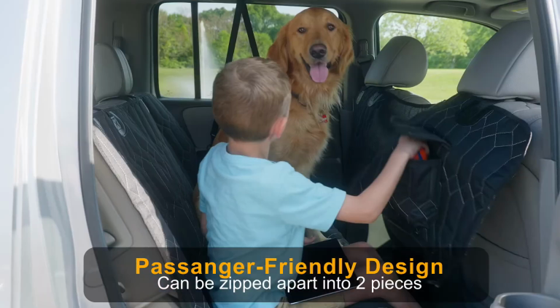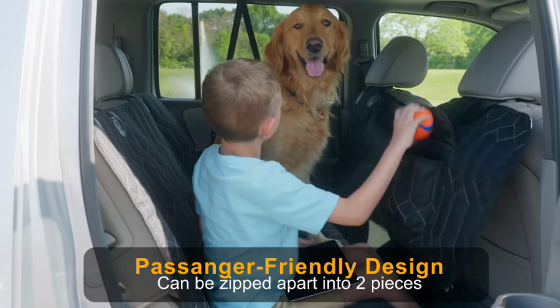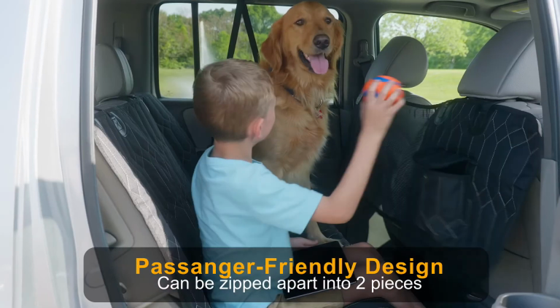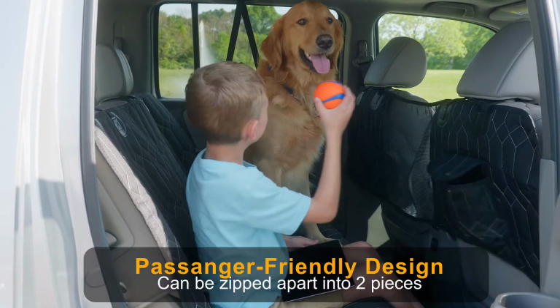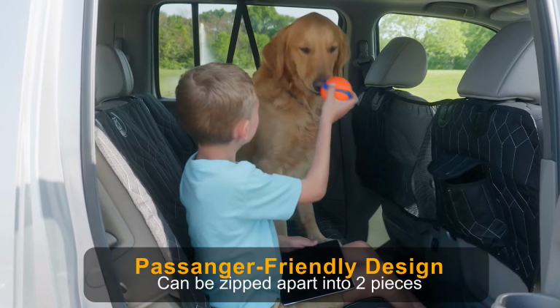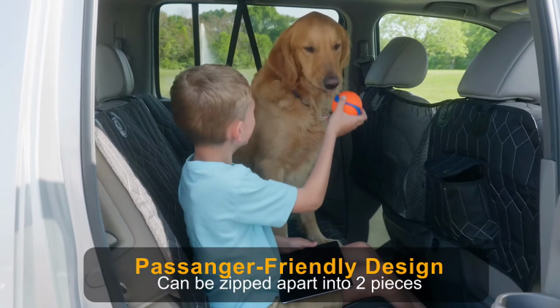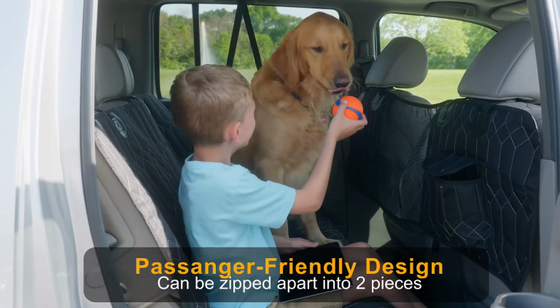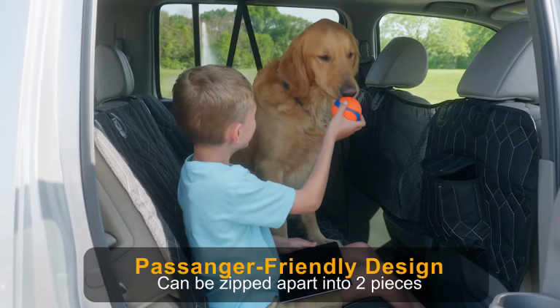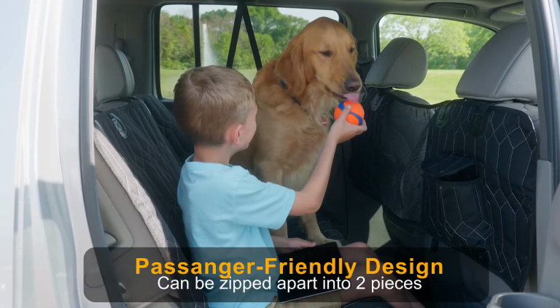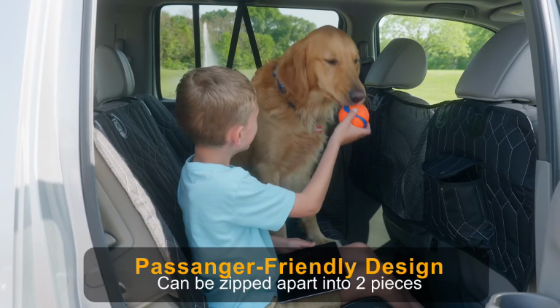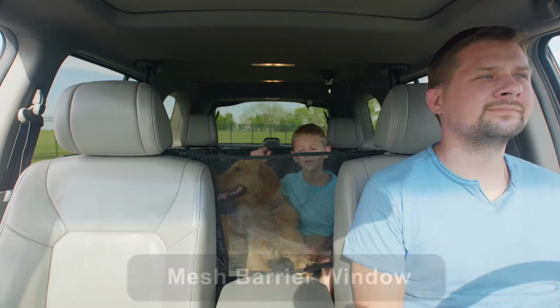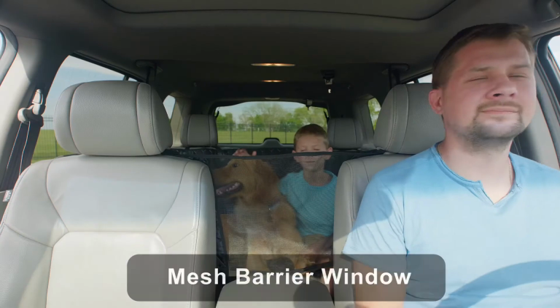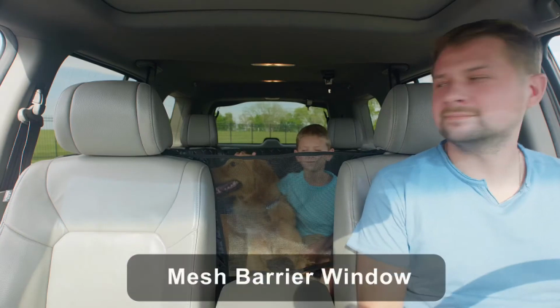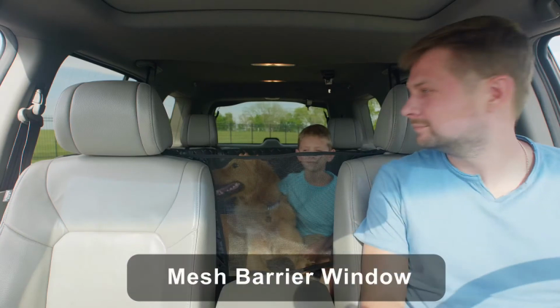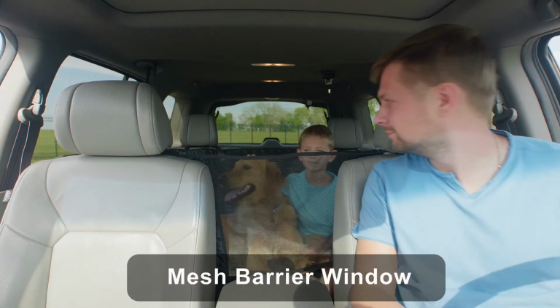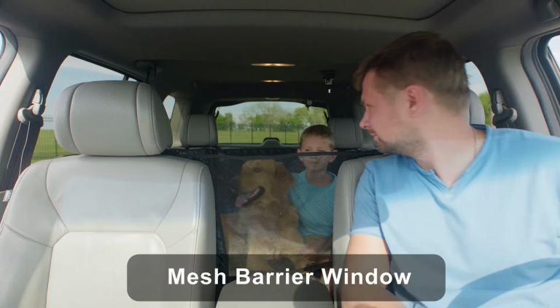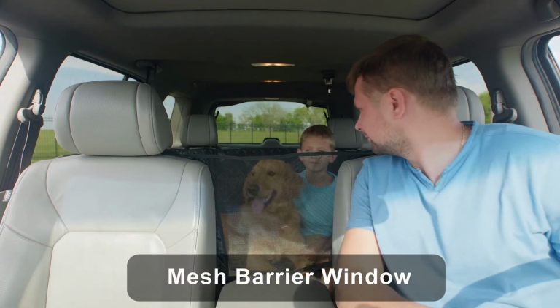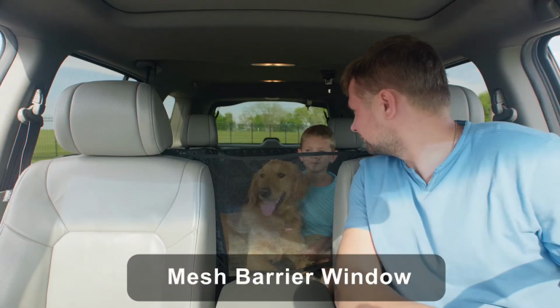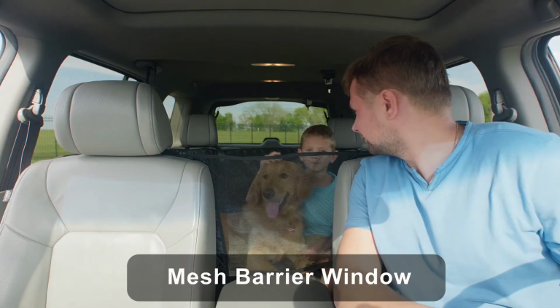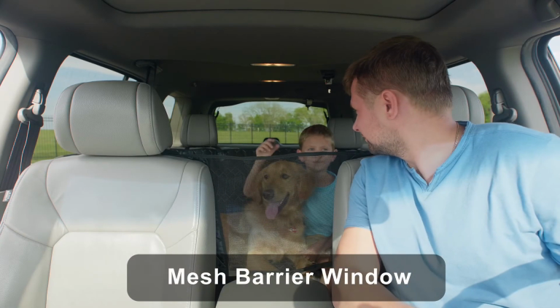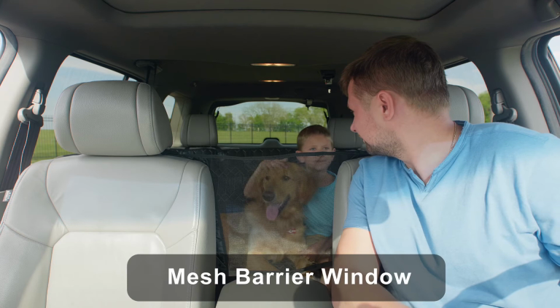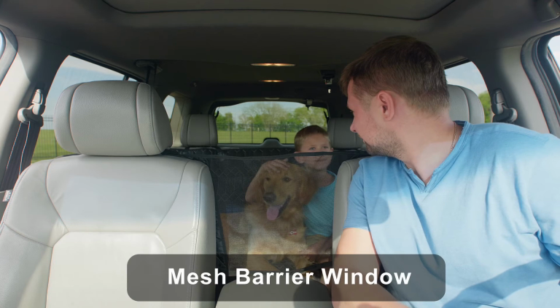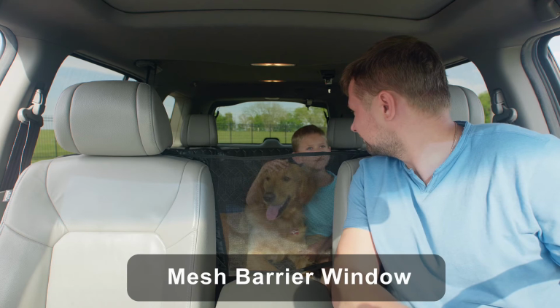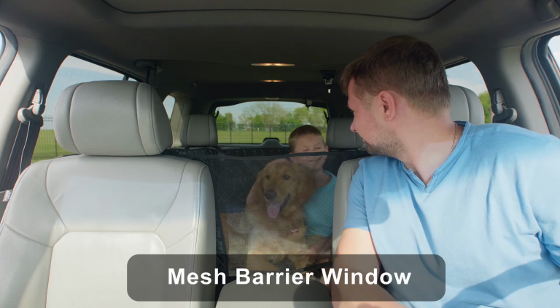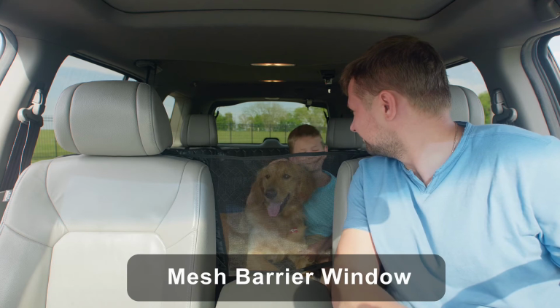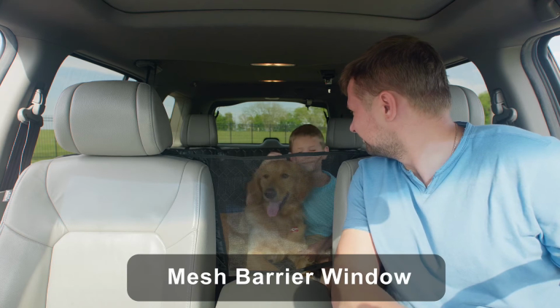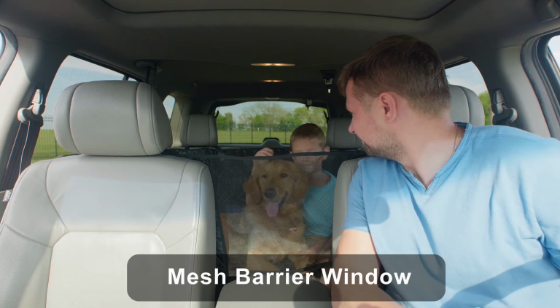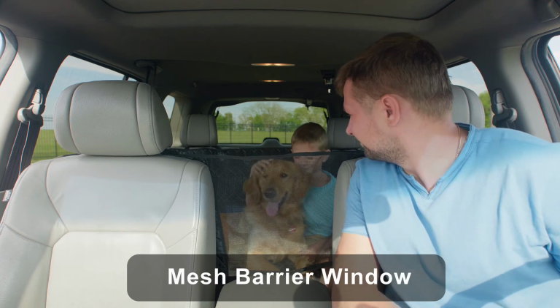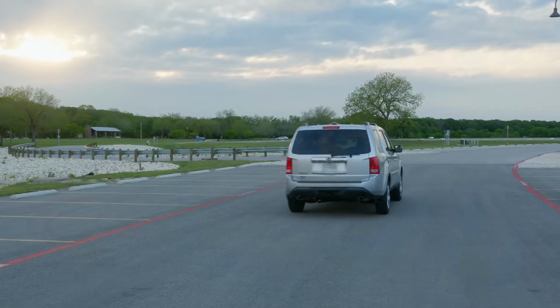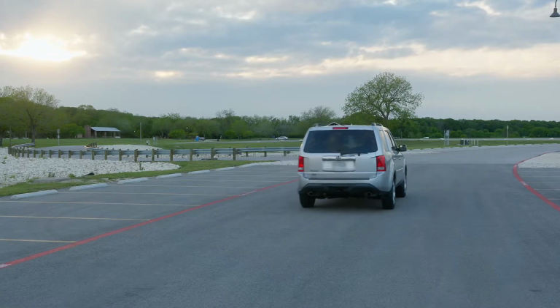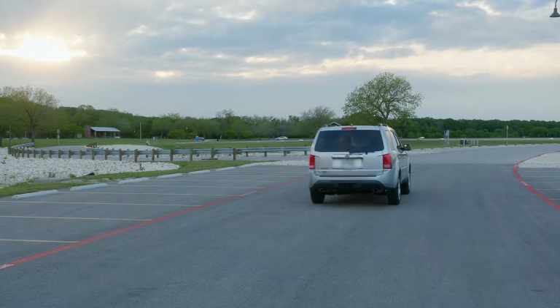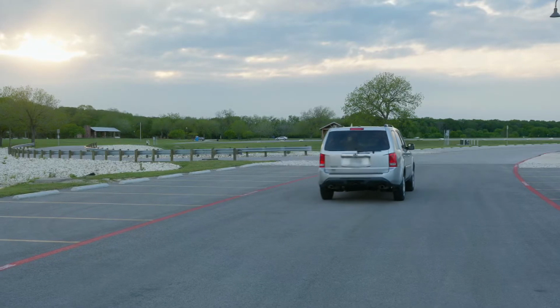With Magnelex Dog Seat Cover, you can safely travel with your dog and keep your car clean, too.